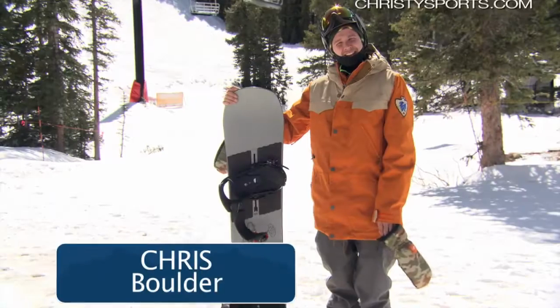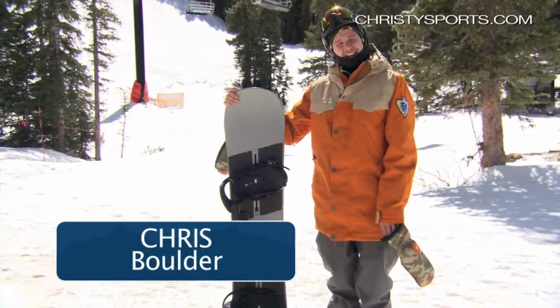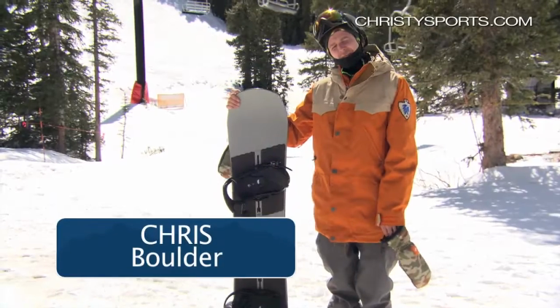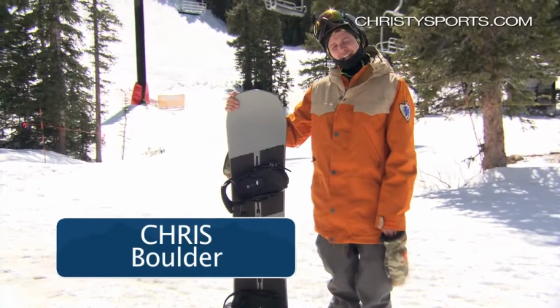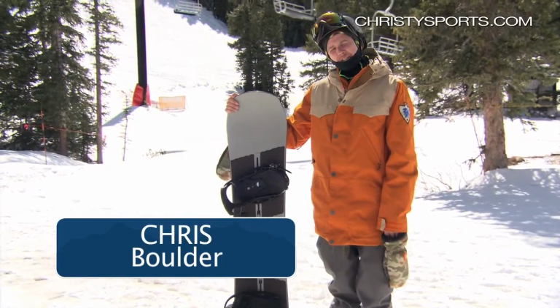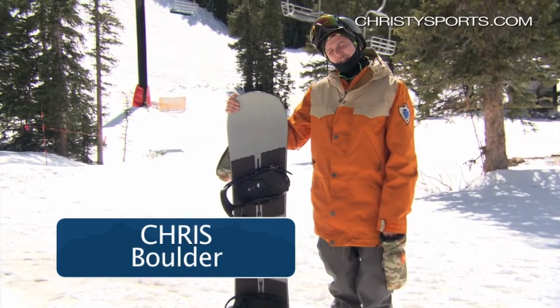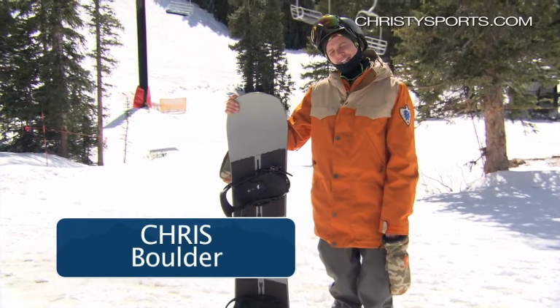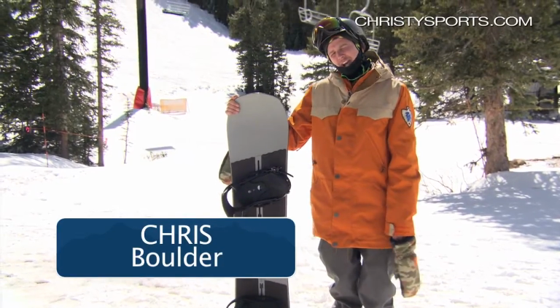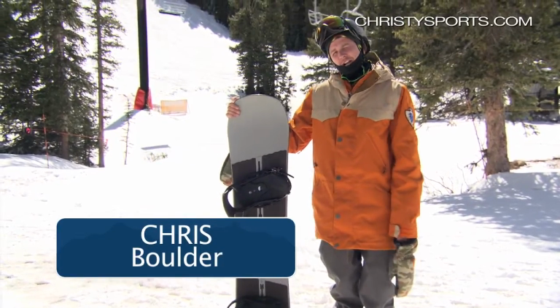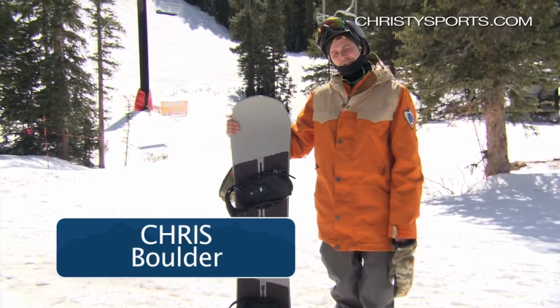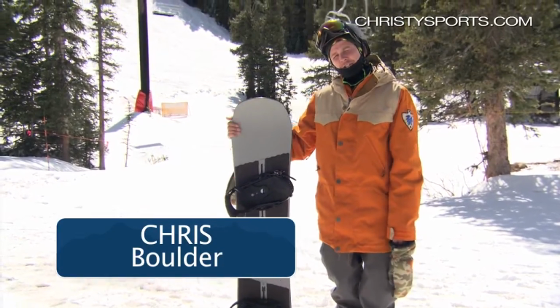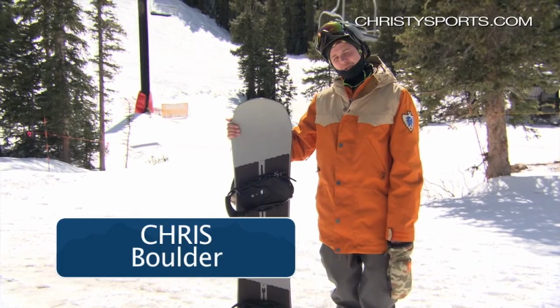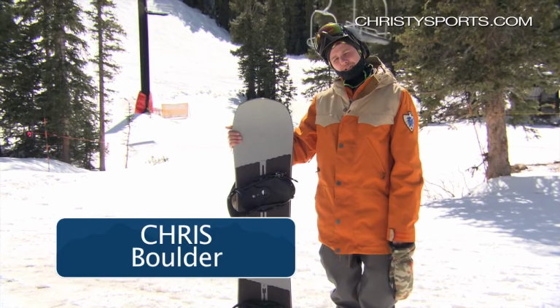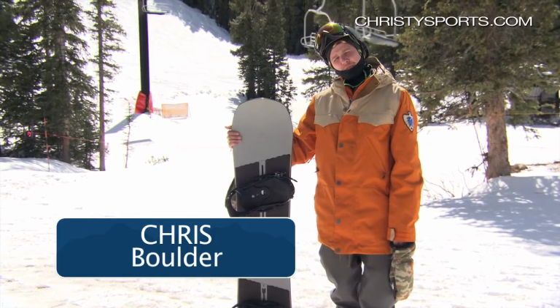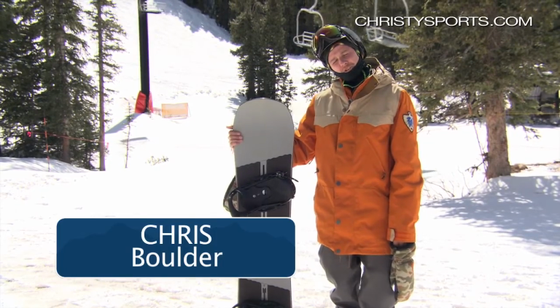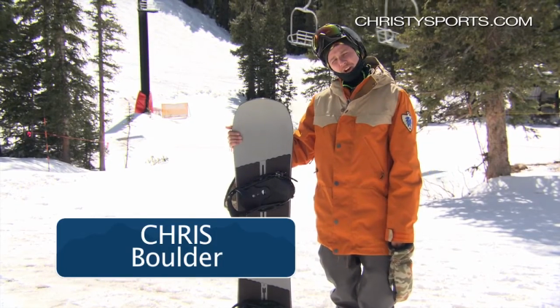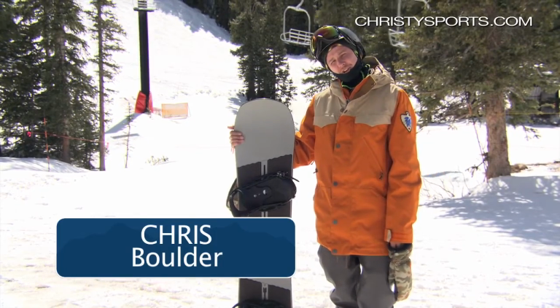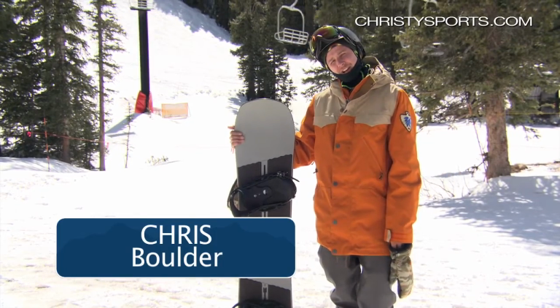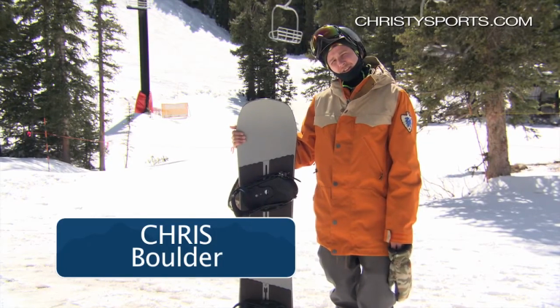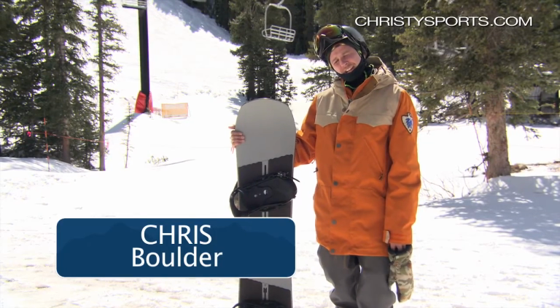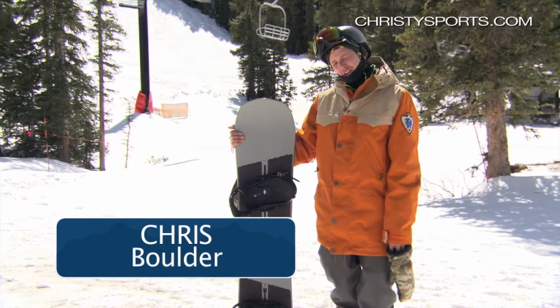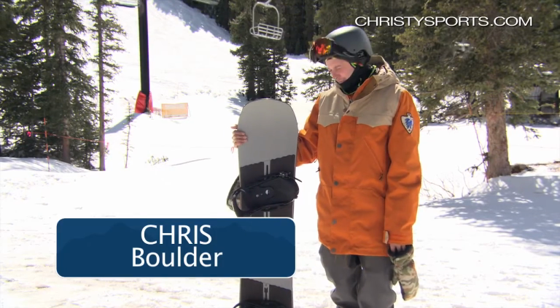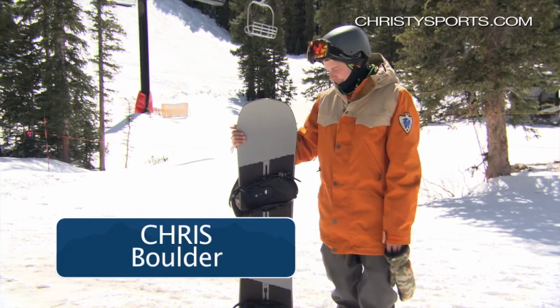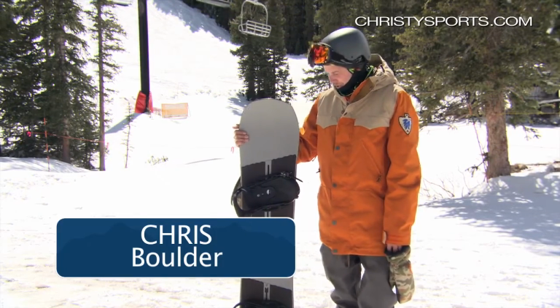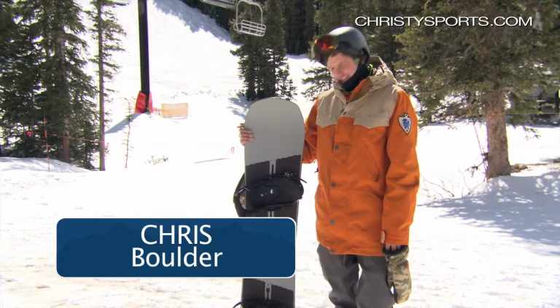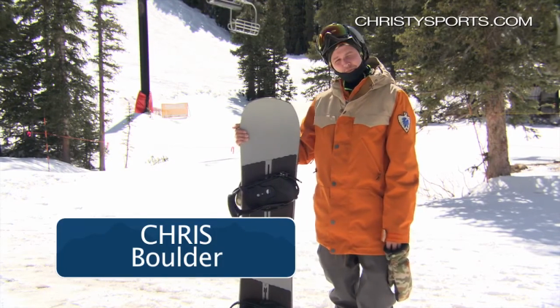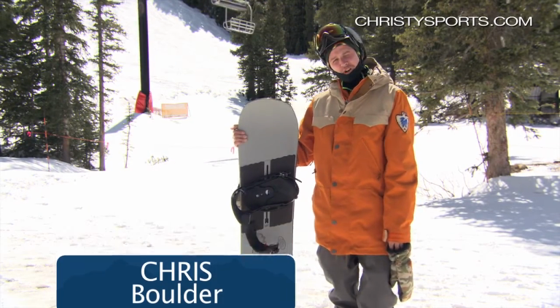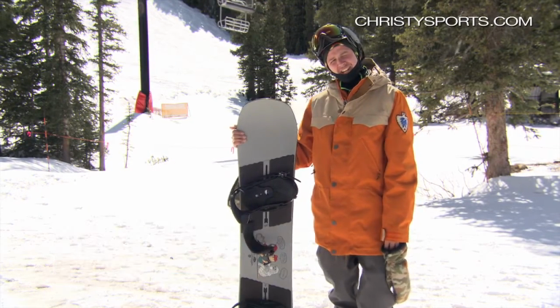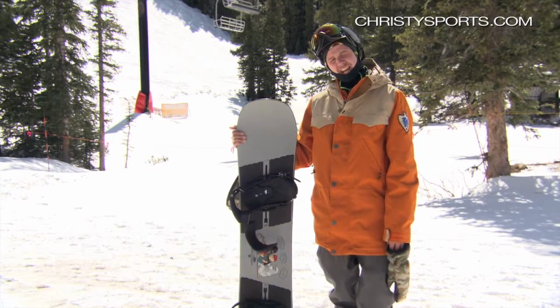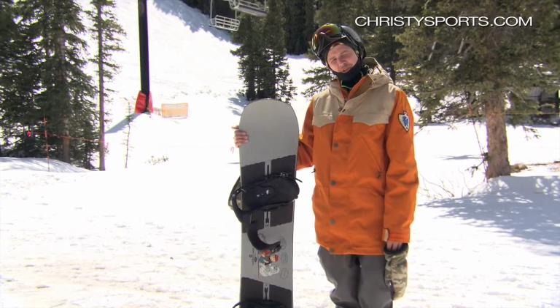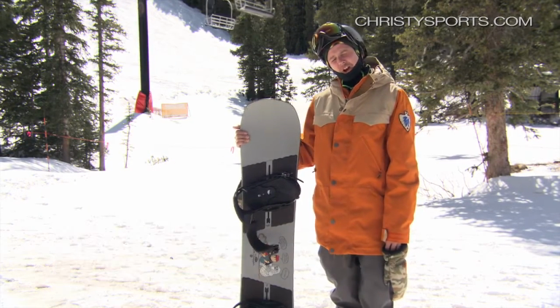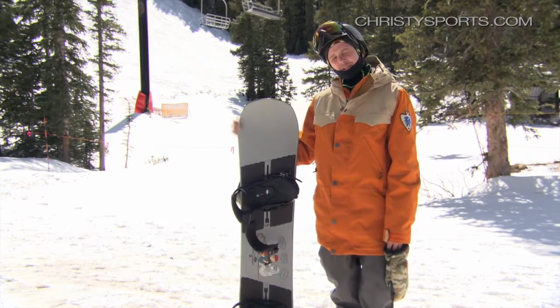Hi, my name is Chris. I work at Christie Sports in Boulder, Colorado, and here I am reviewing the Burton Name Dropper.